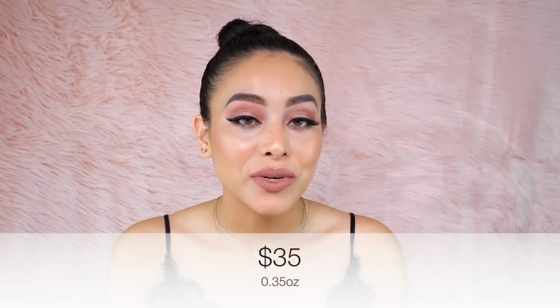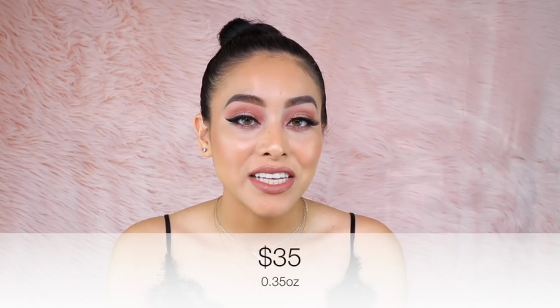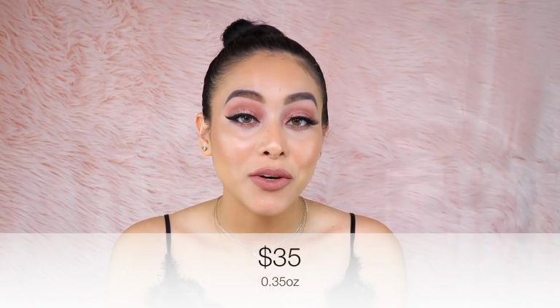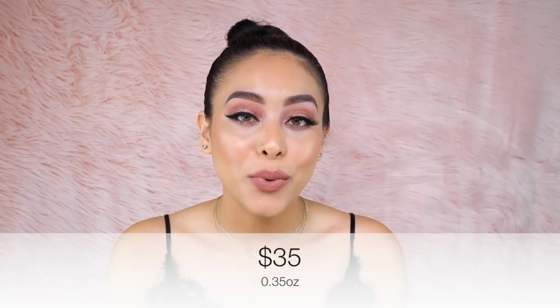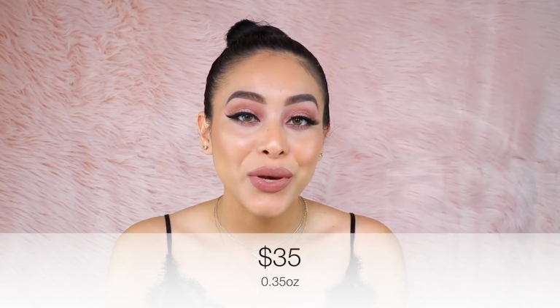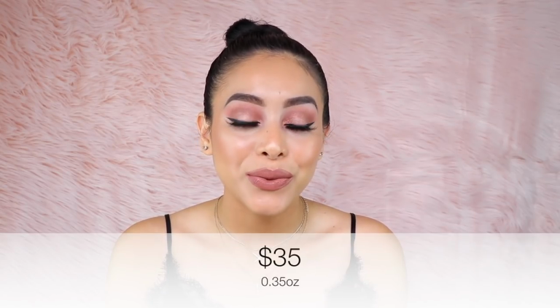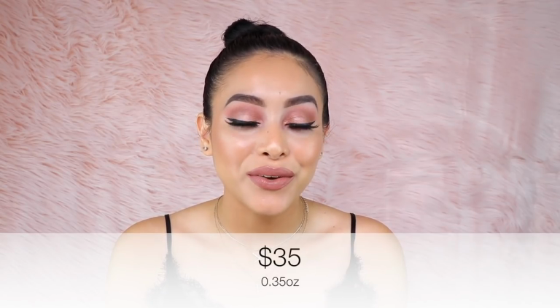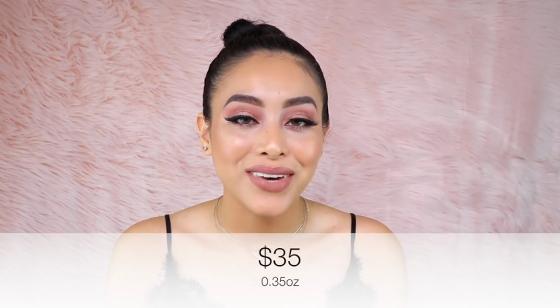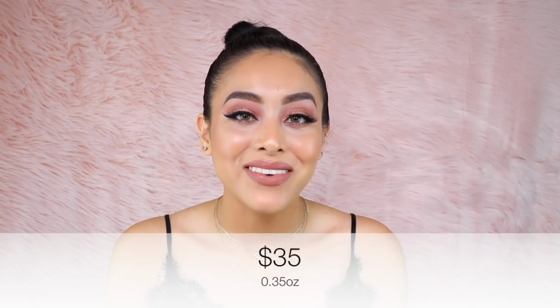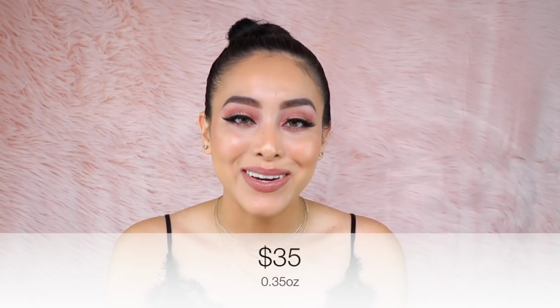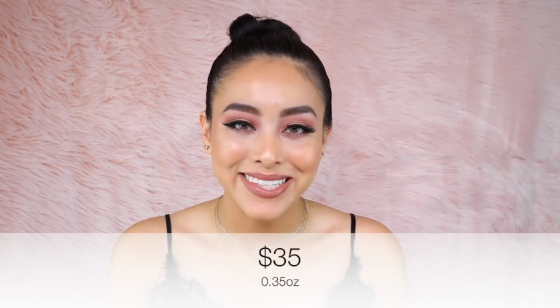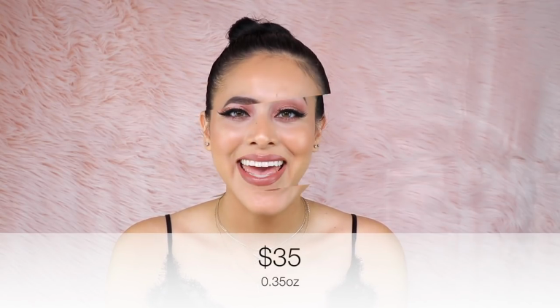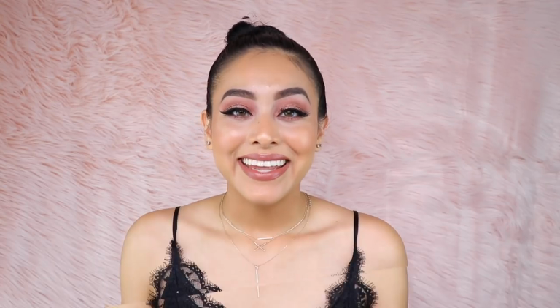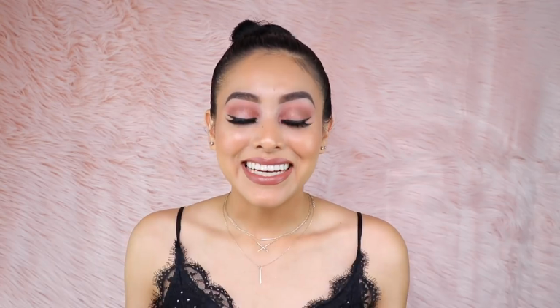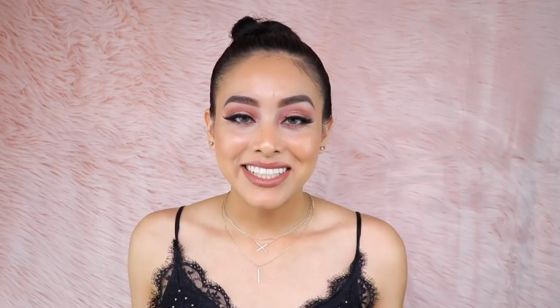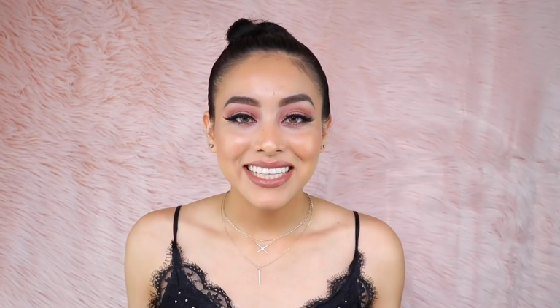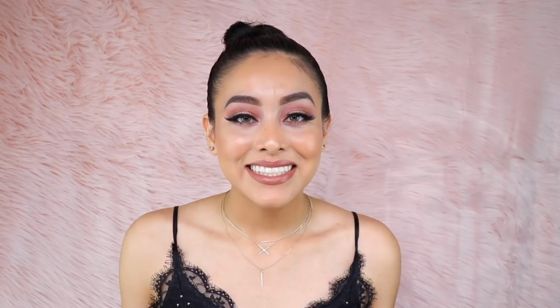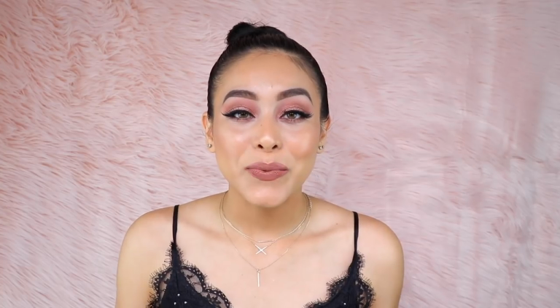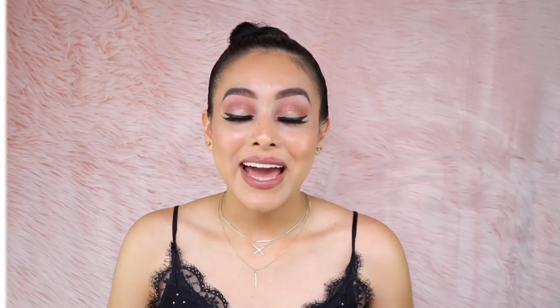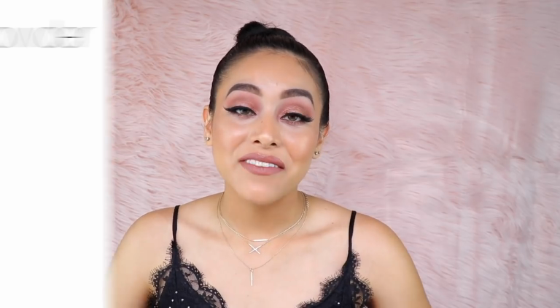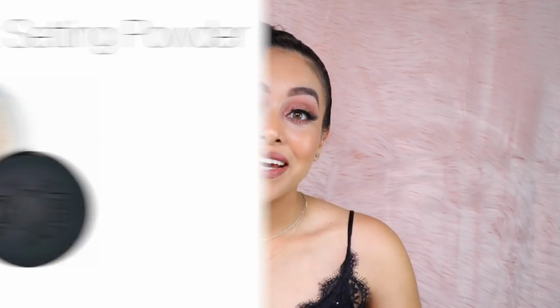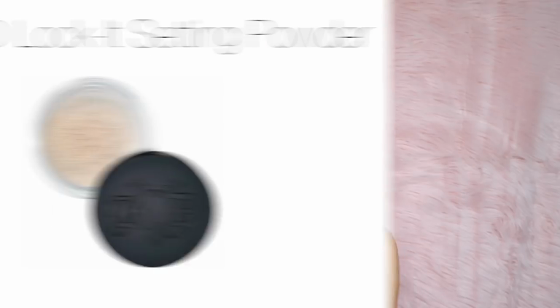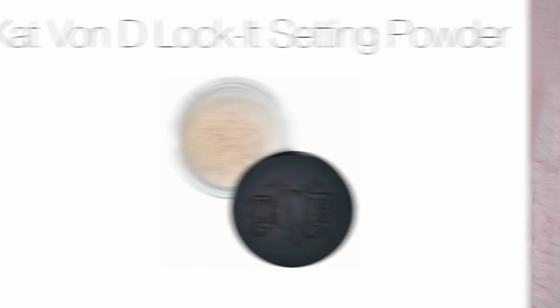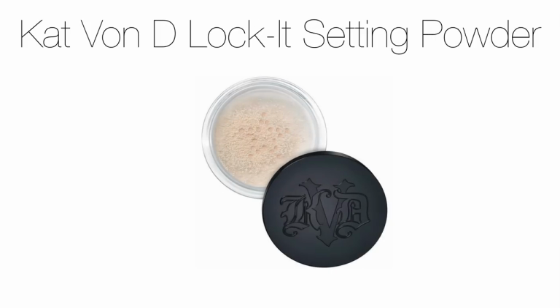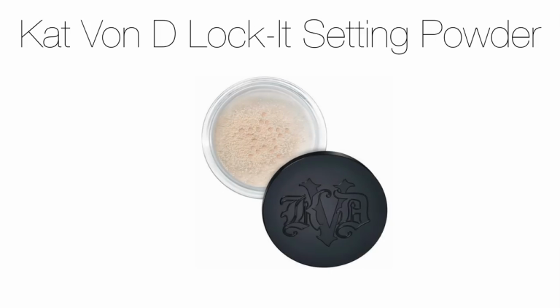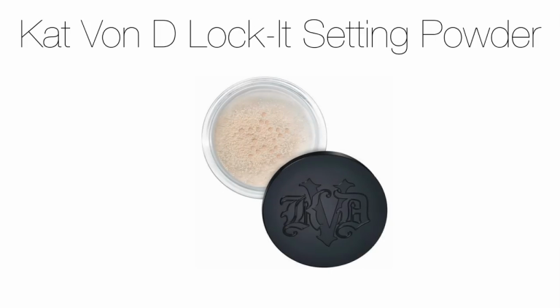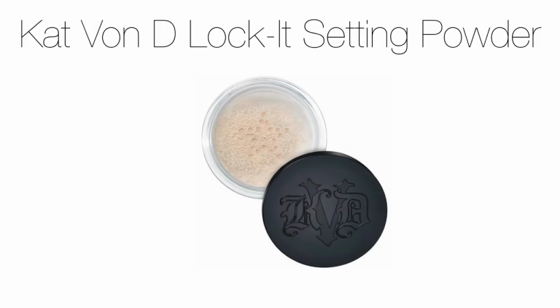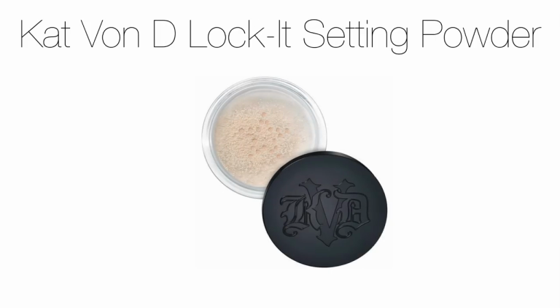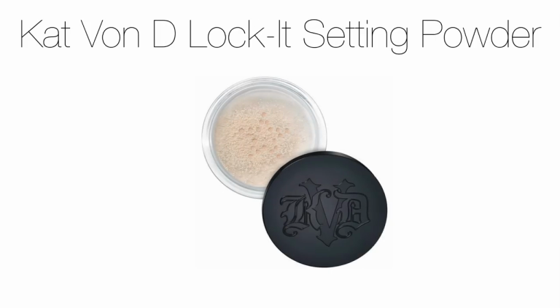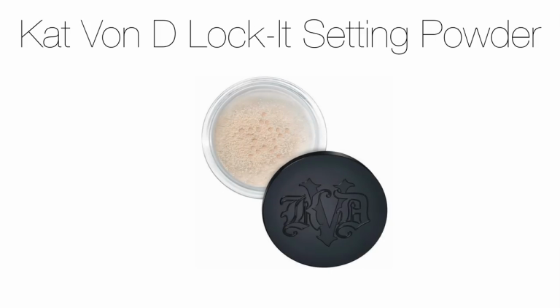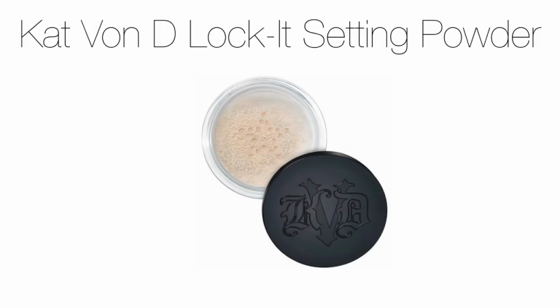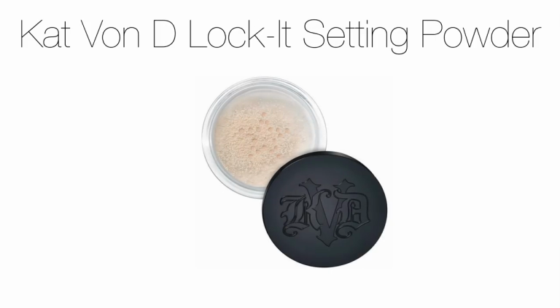The Cover Effects Perfect Setting Powder is formulated without parabens, talc, fragrance, gluten, and mineral oil. It comes in three universal shades, retails for $35, and you receive 0.35 ounces.